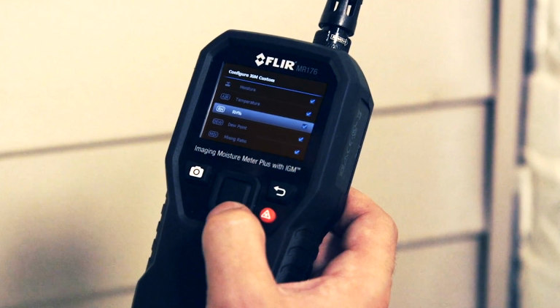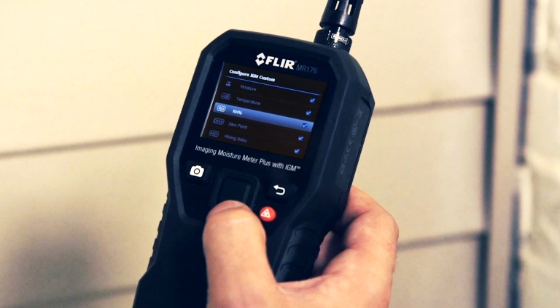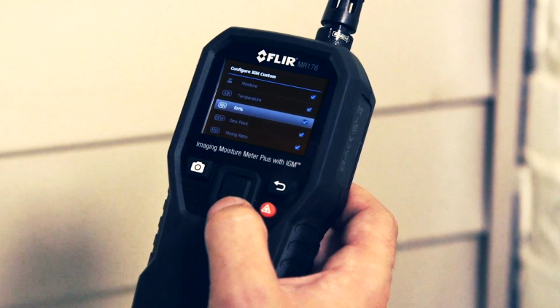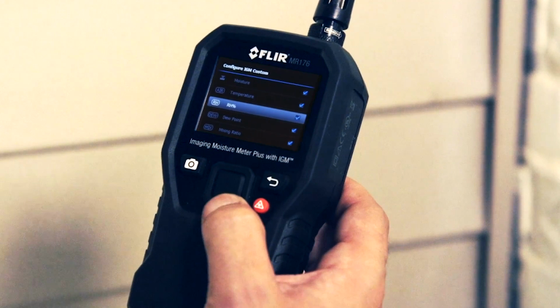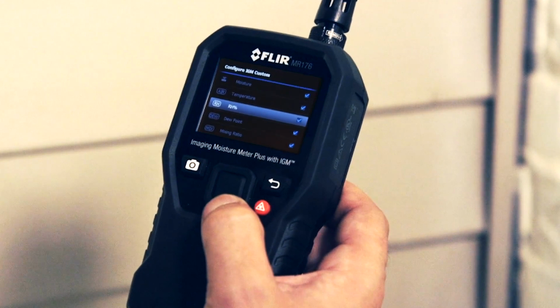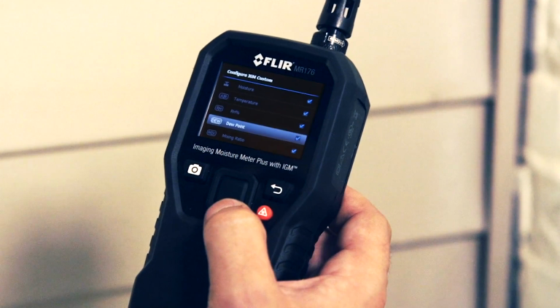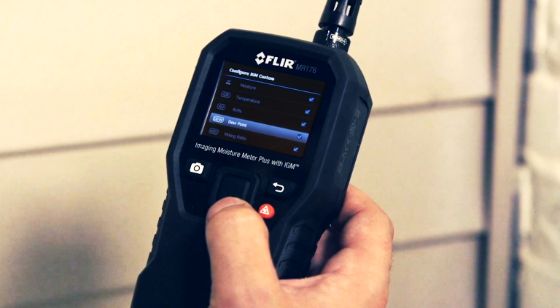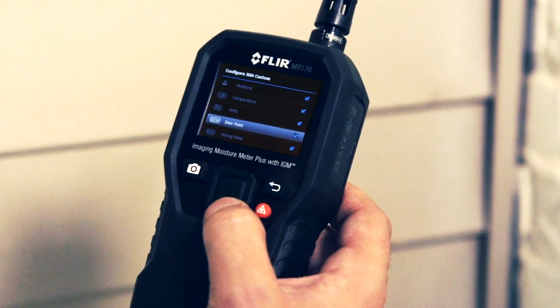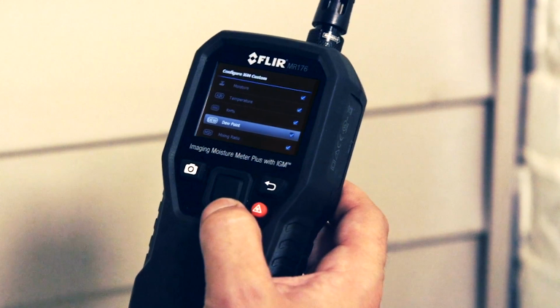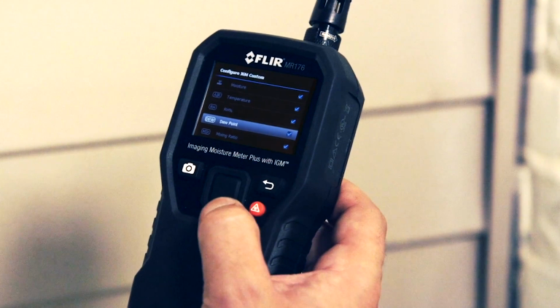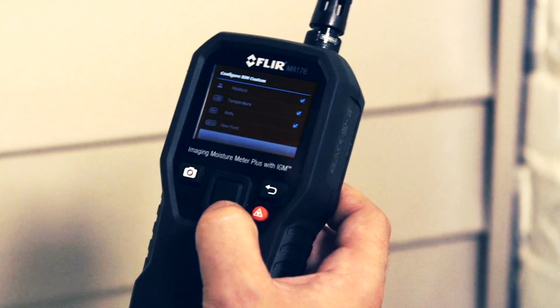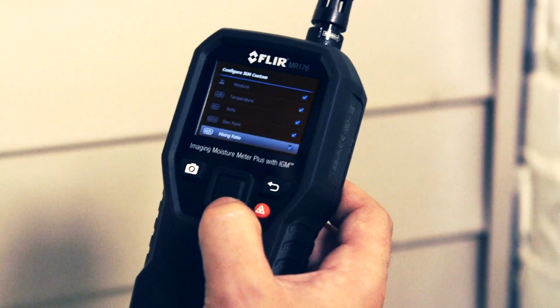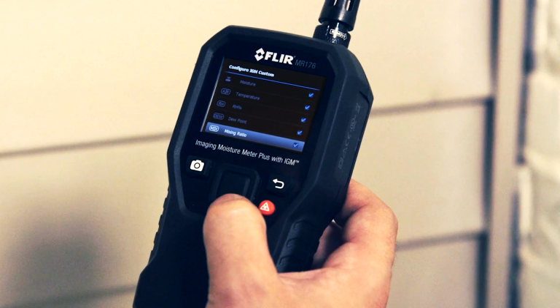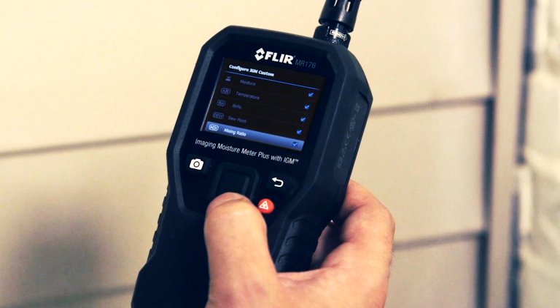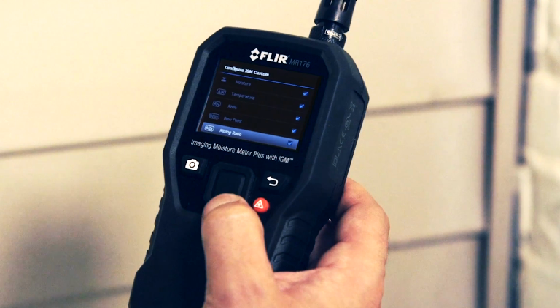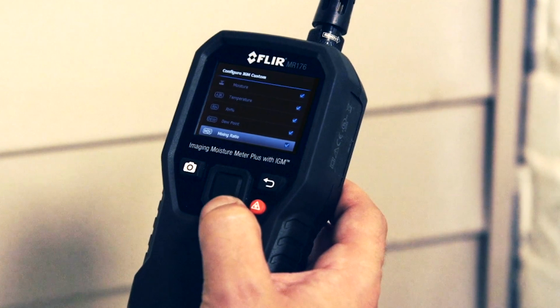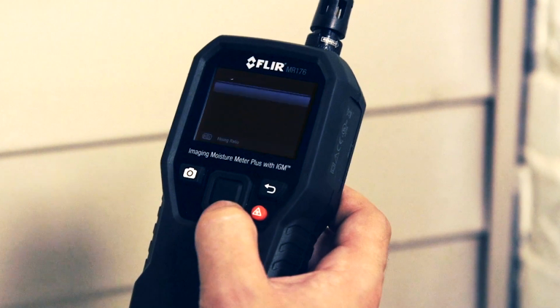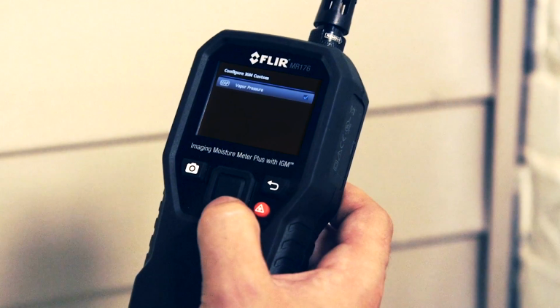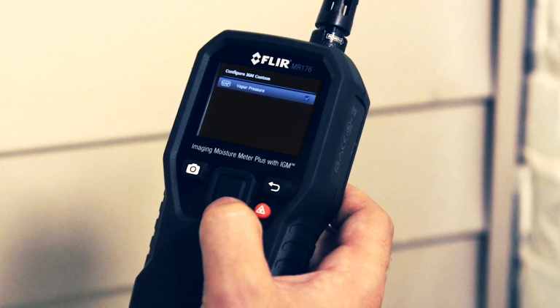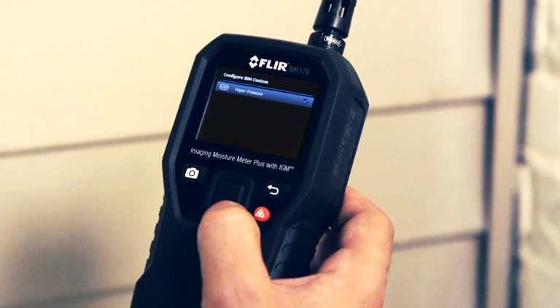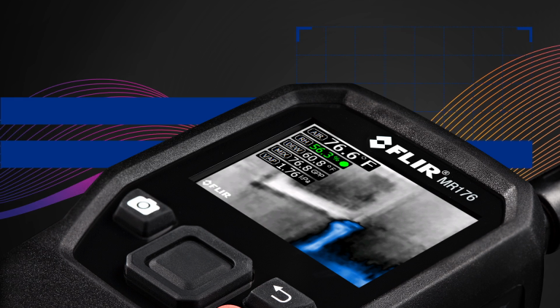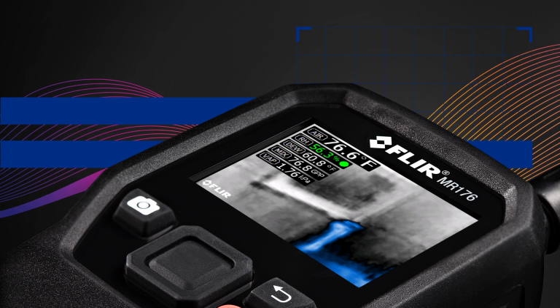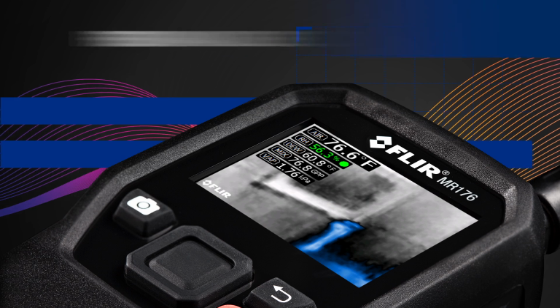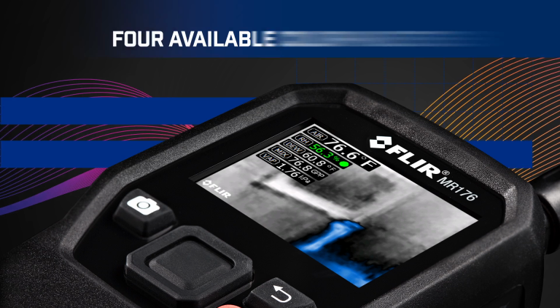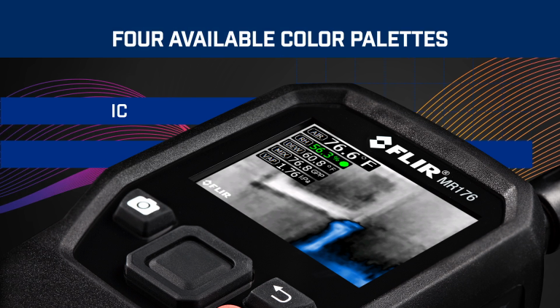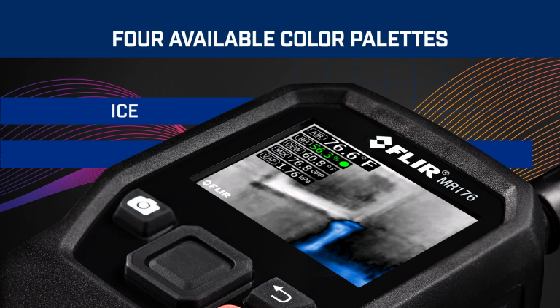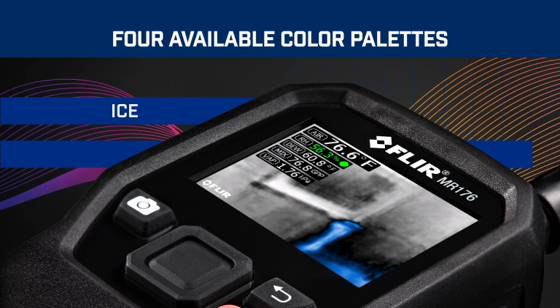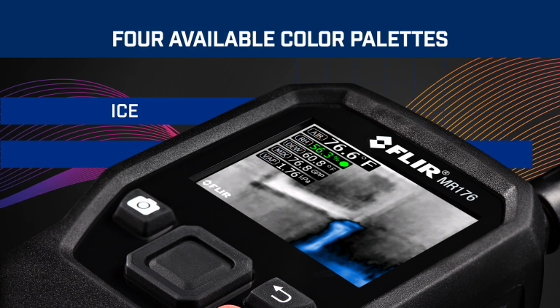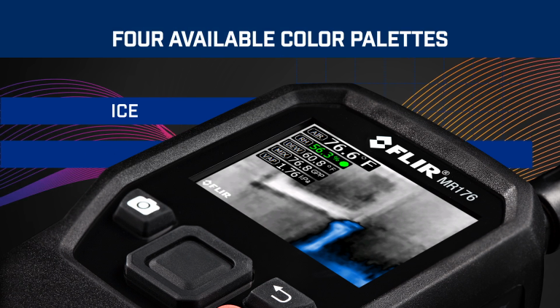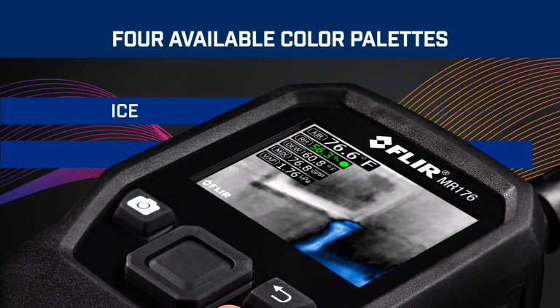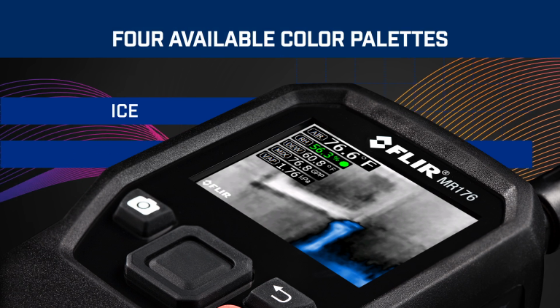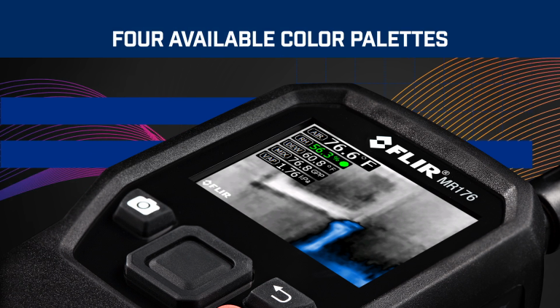The intuitive menu on the MR176 allows you to customize thermal images and readings, and troubleshoot fast. Choose the measurements you want to pin to your images, and select from four color palettes for easier viewing.